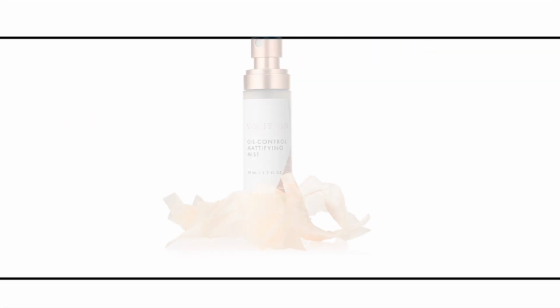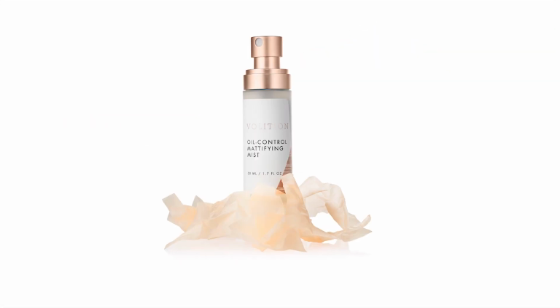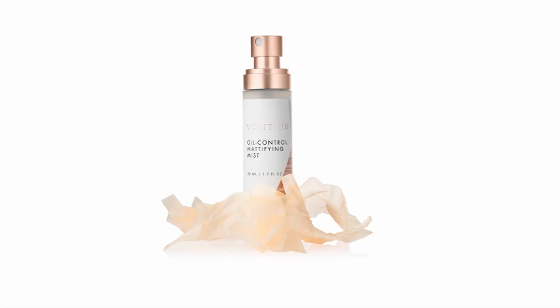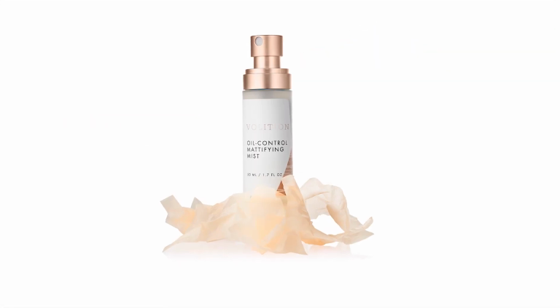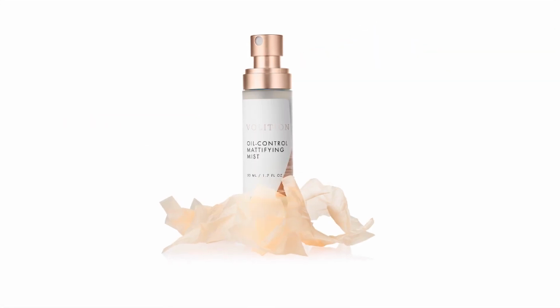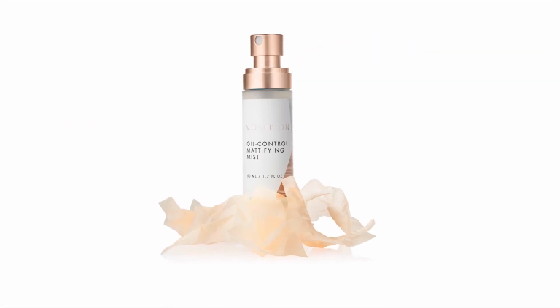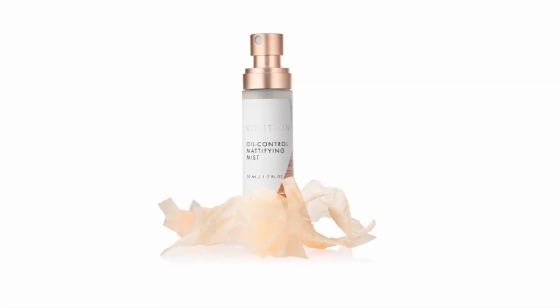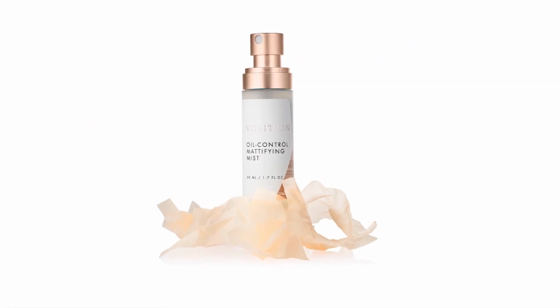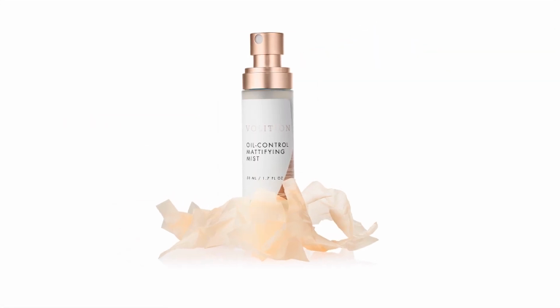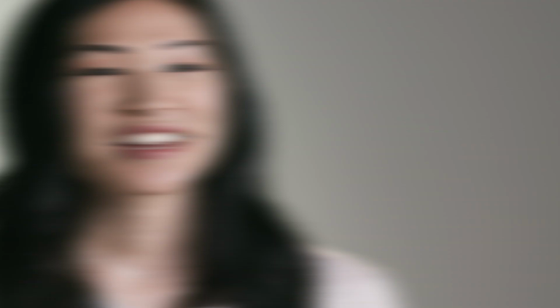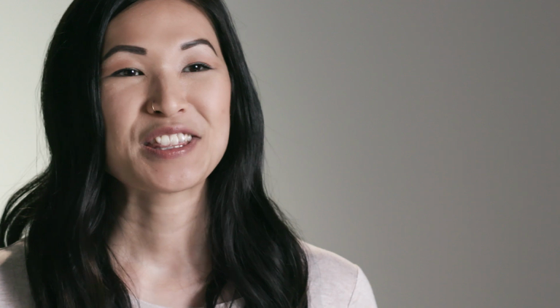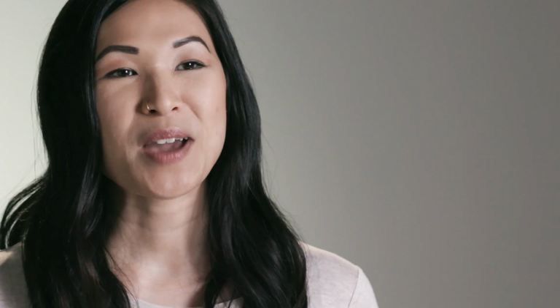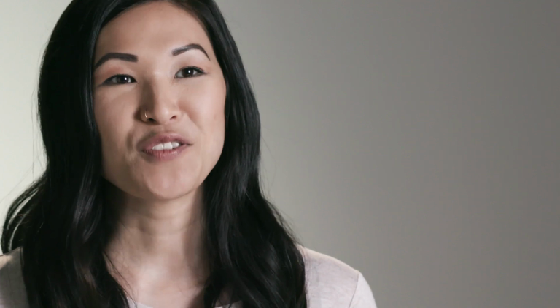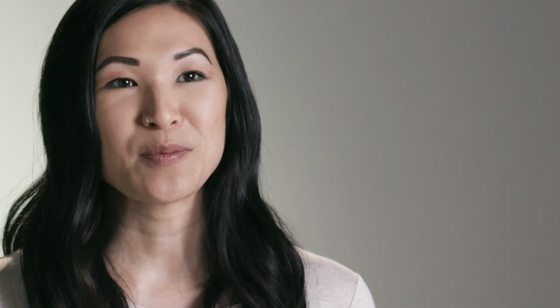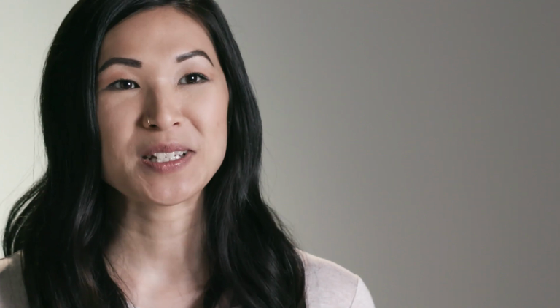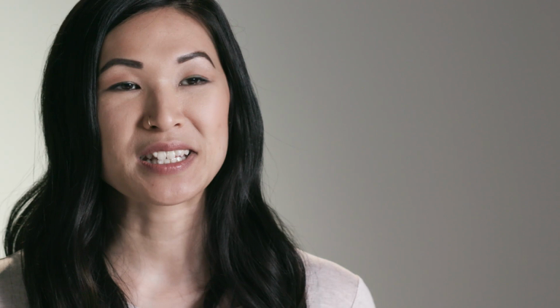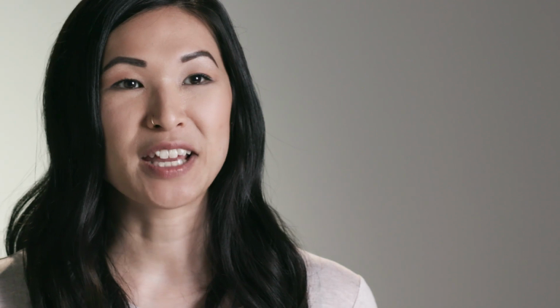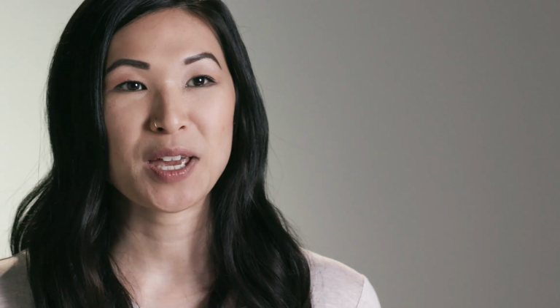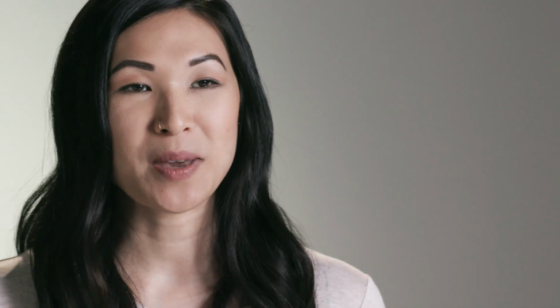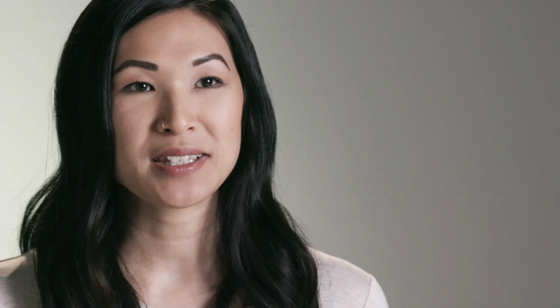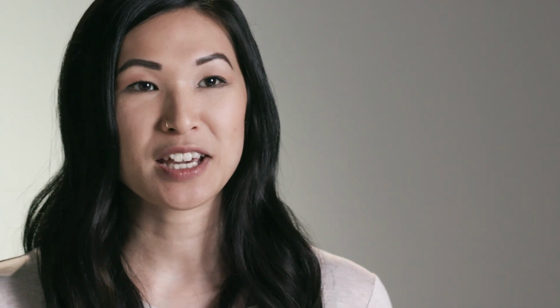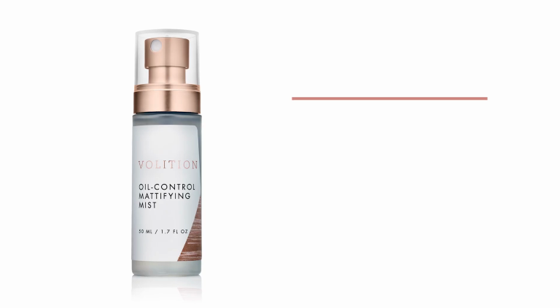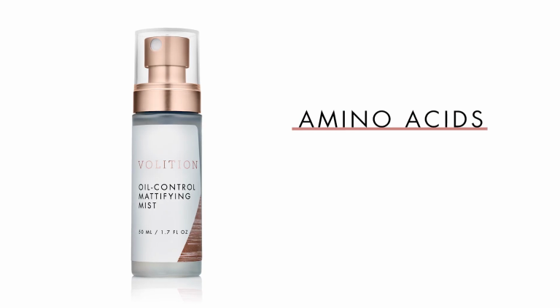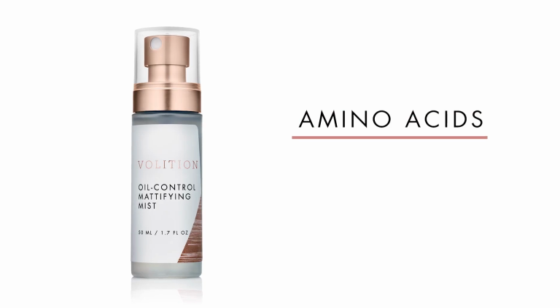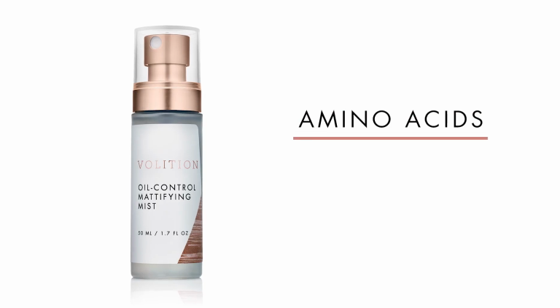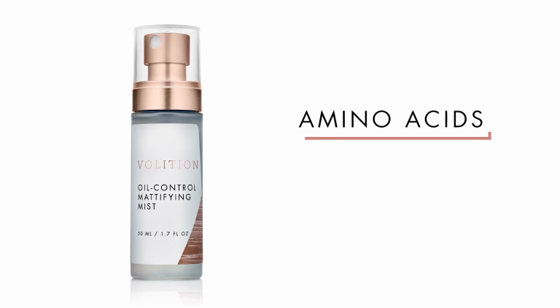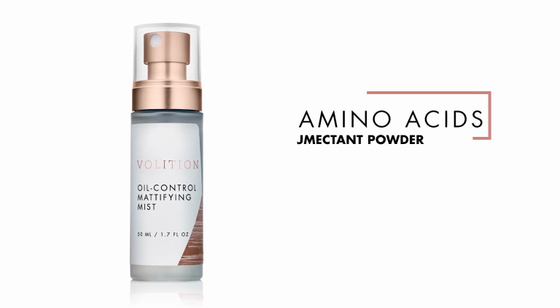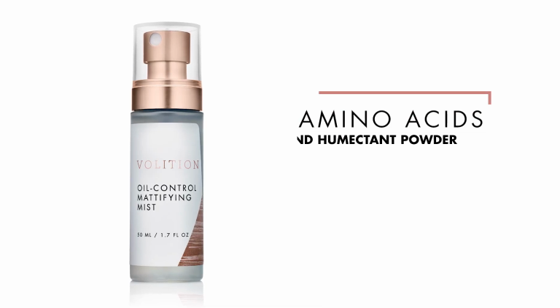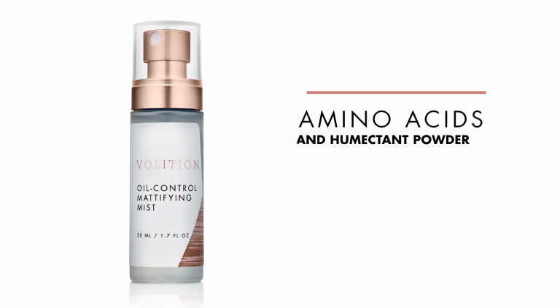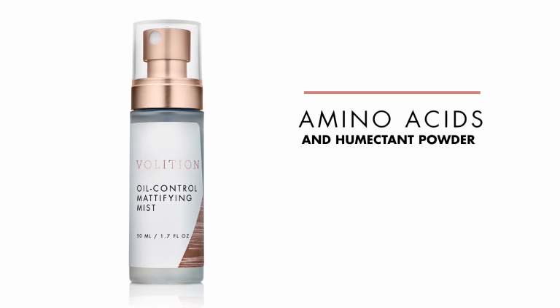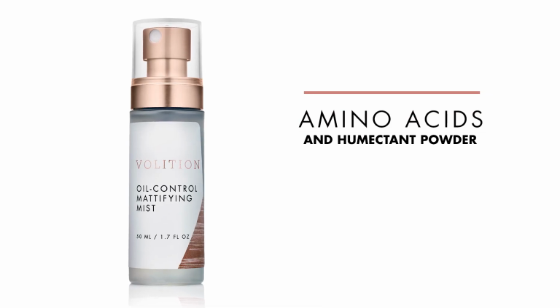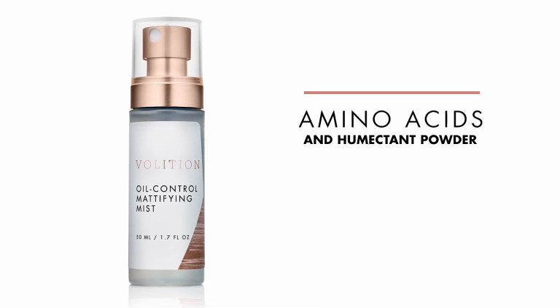Blotting paper reimagined. The mattifying mist is a lightweight mist that combines amino acids with a humectant powder.